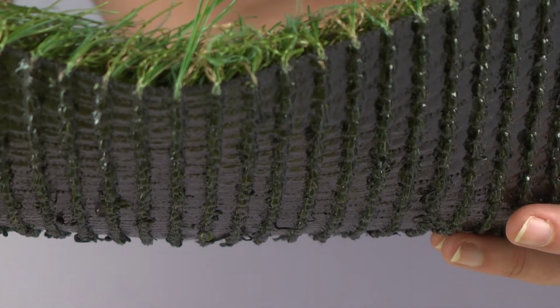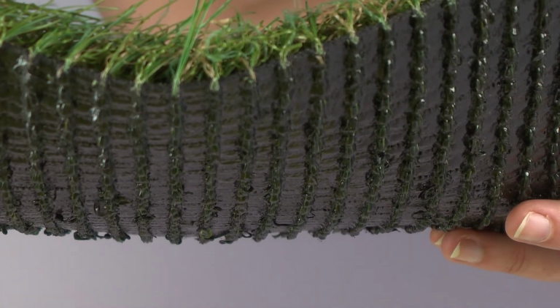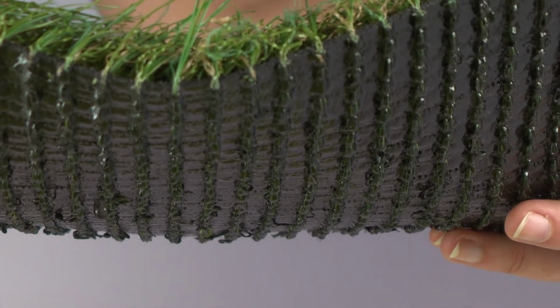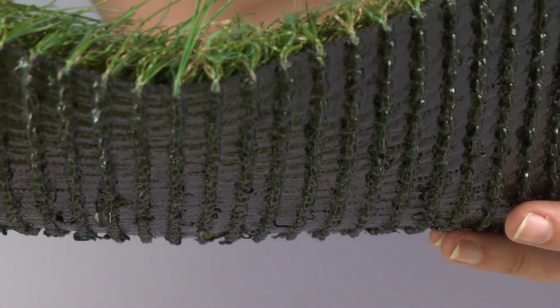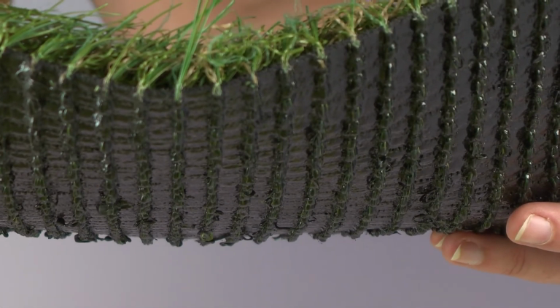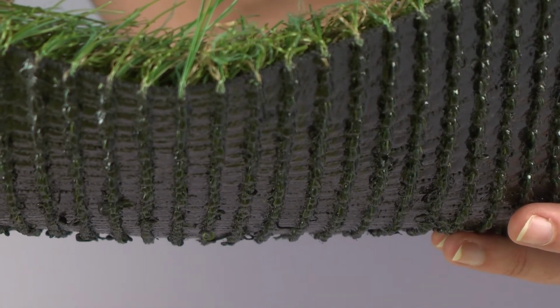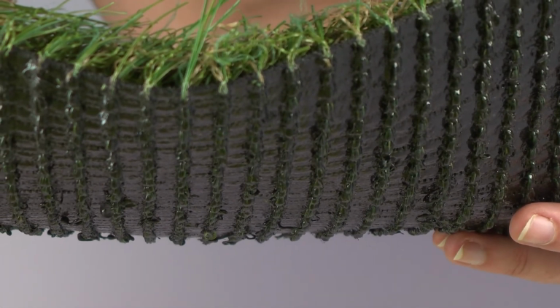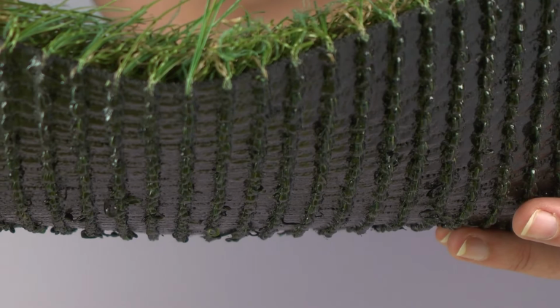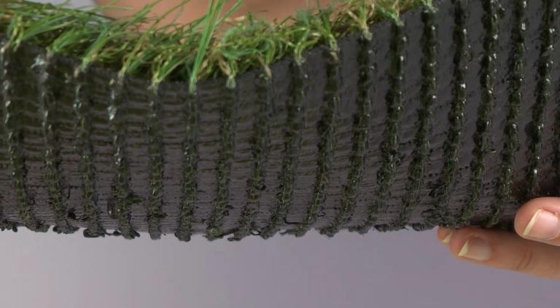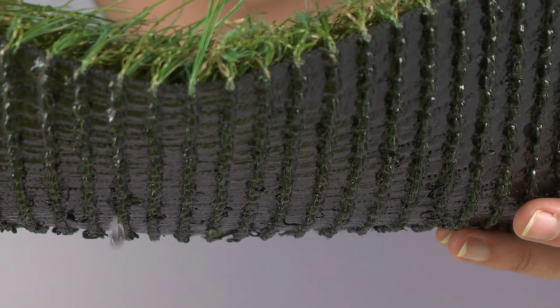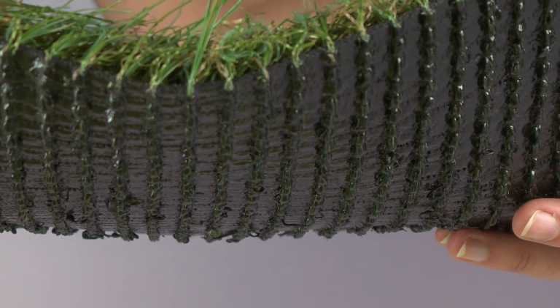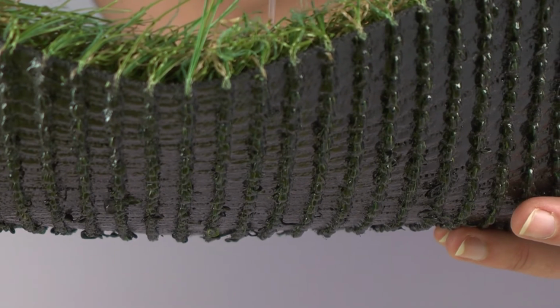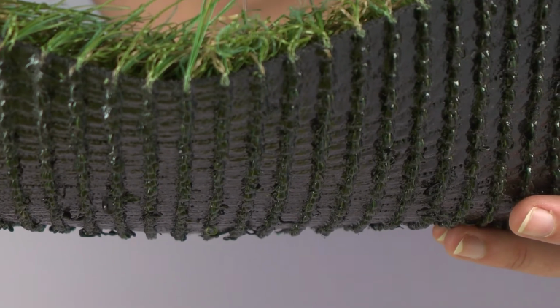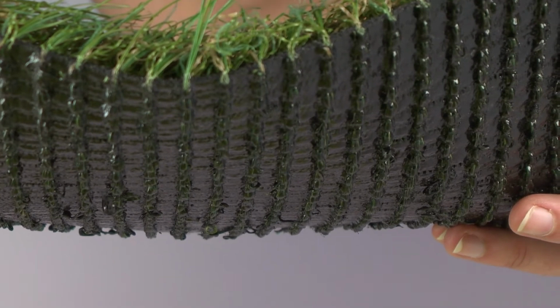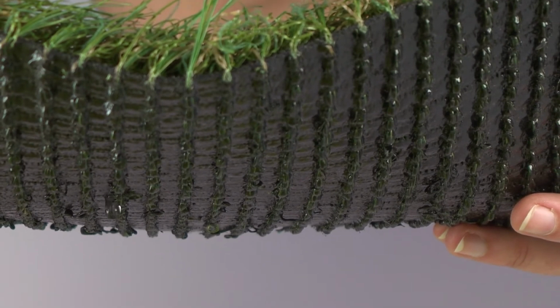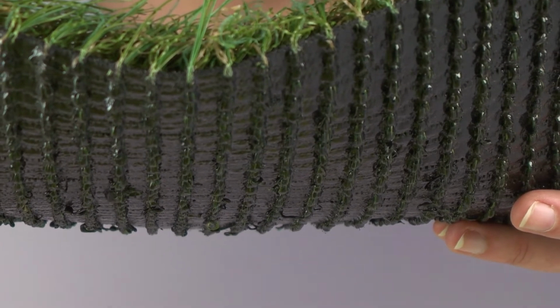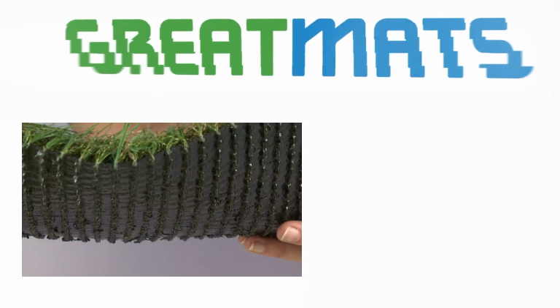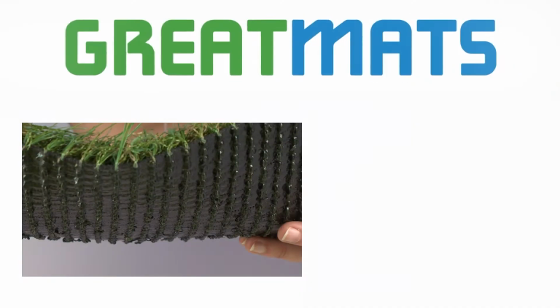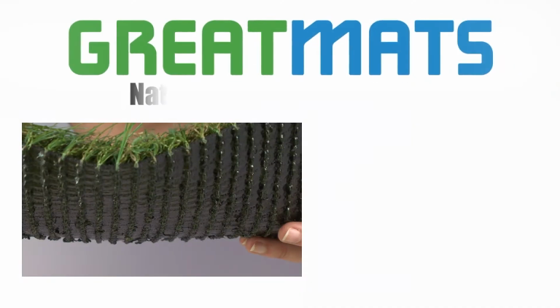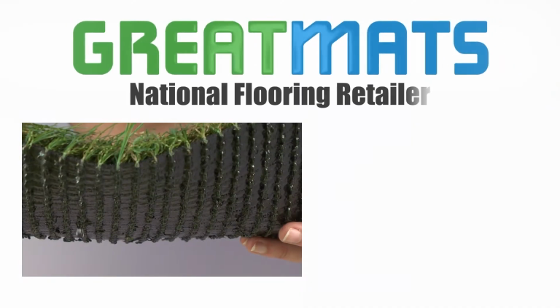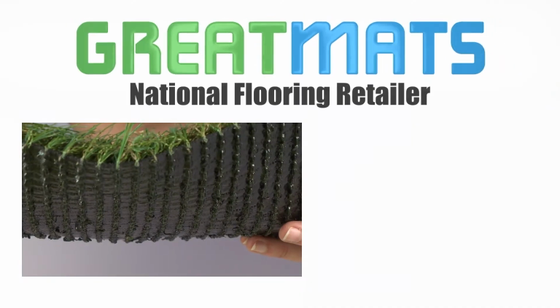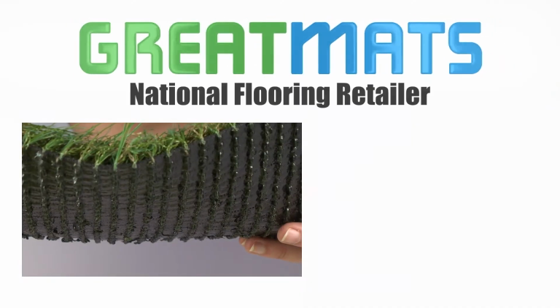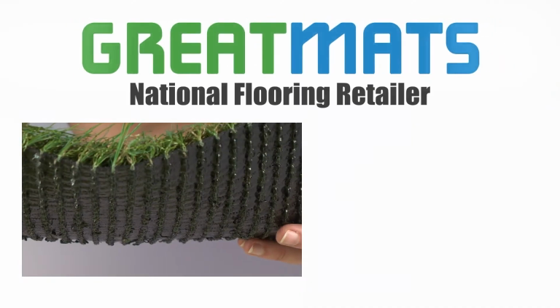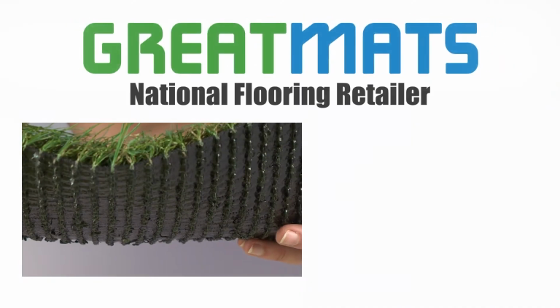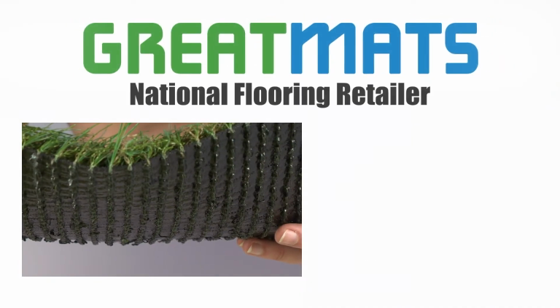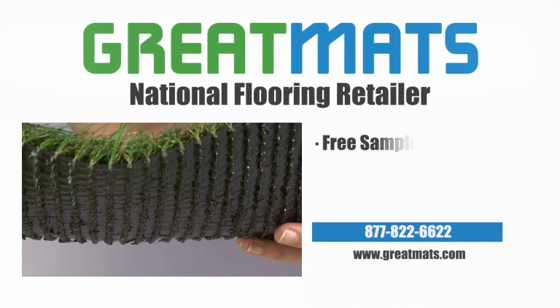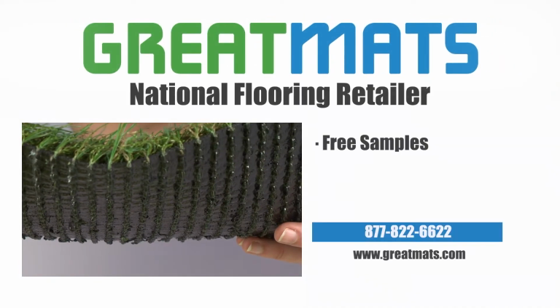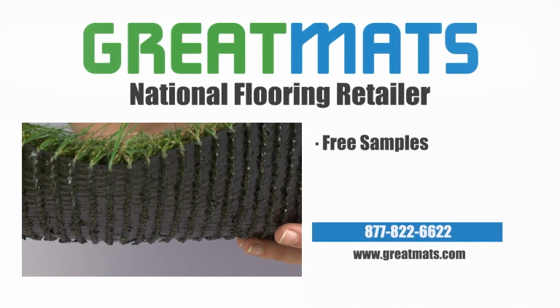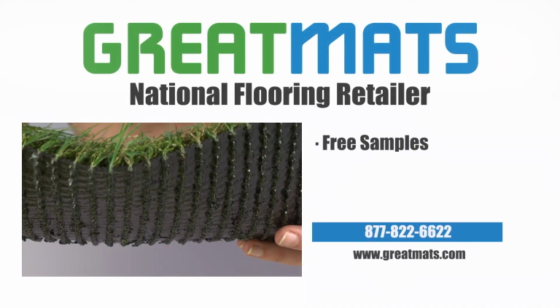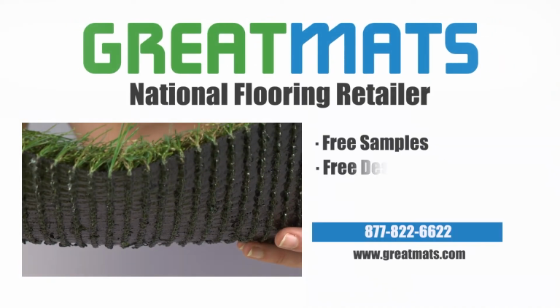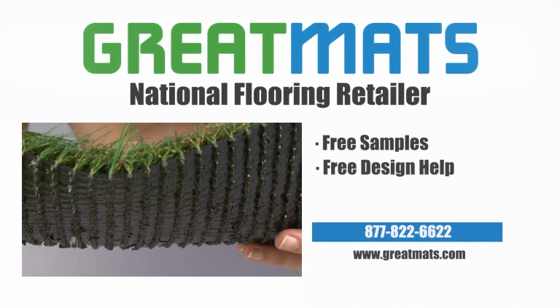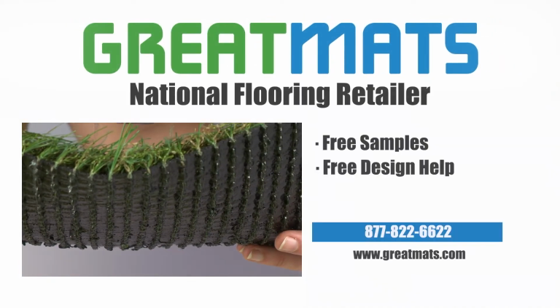Perfect for outdoor installations. Enjoy your new outdoor artificial turf.